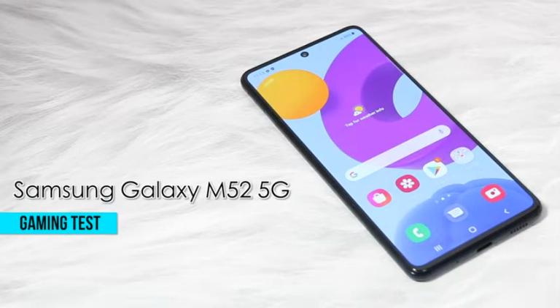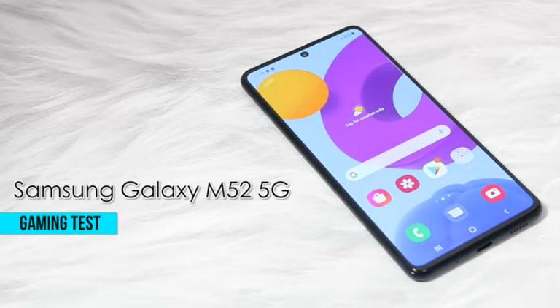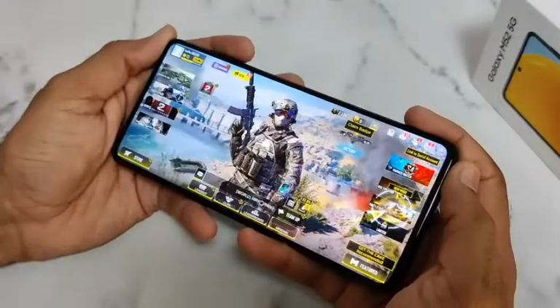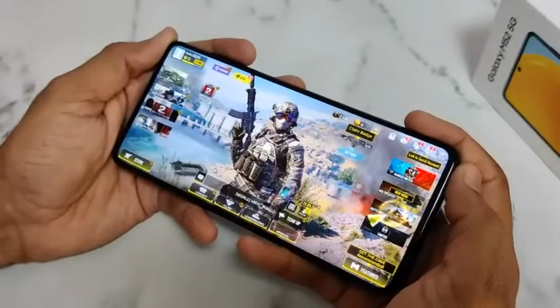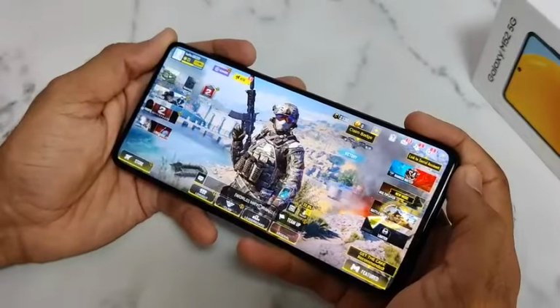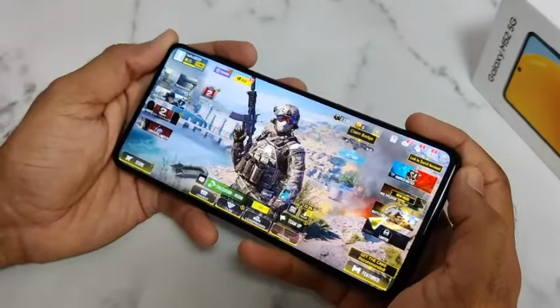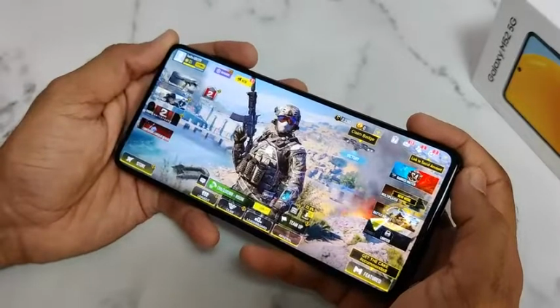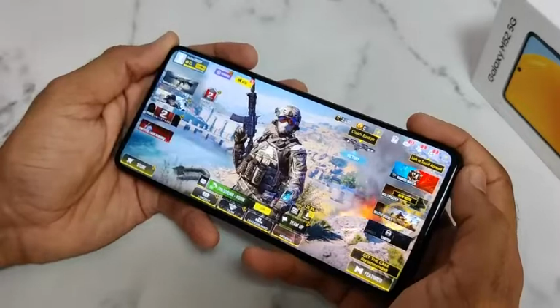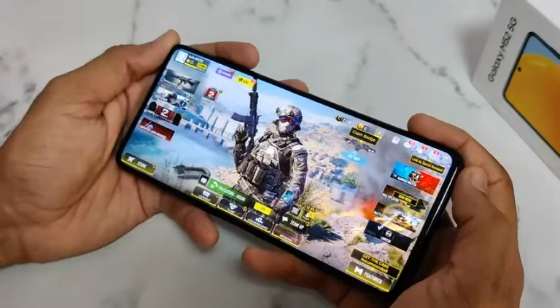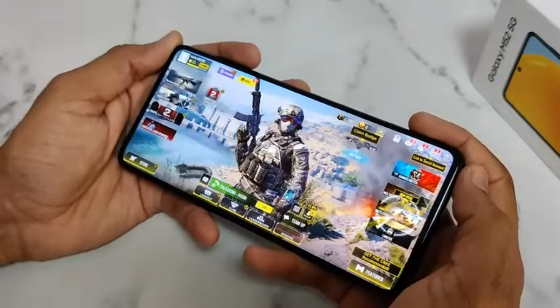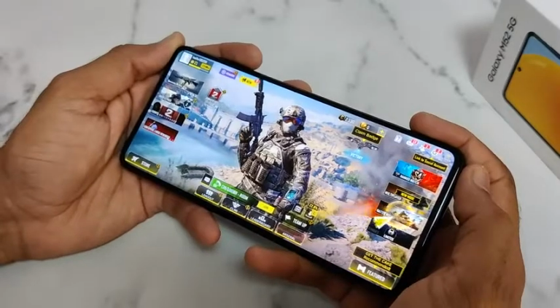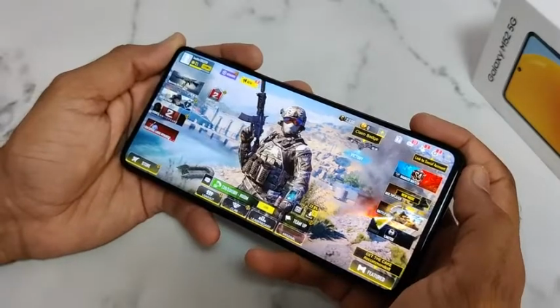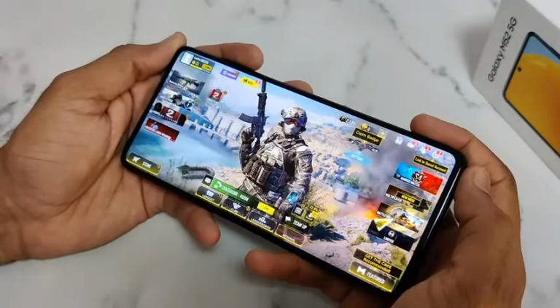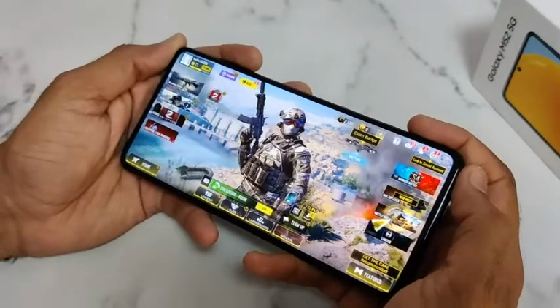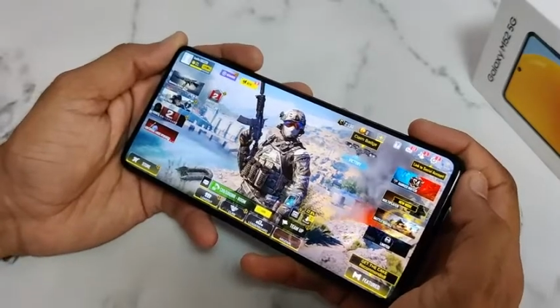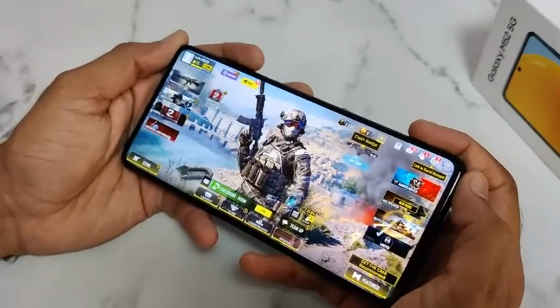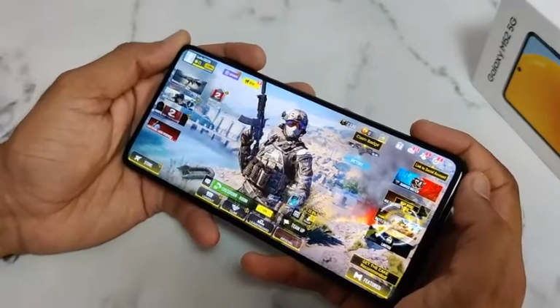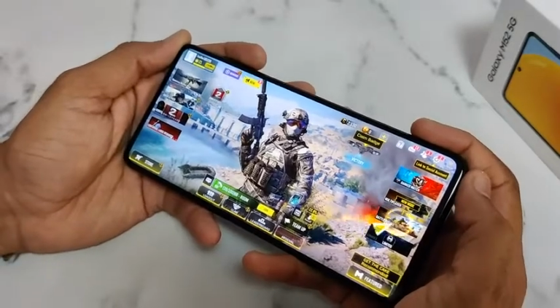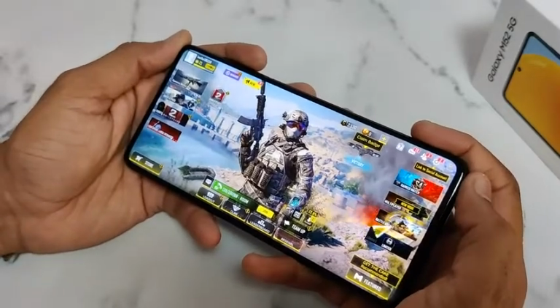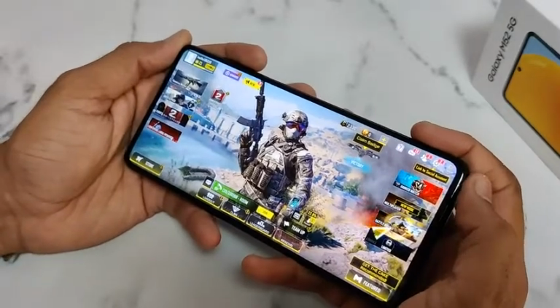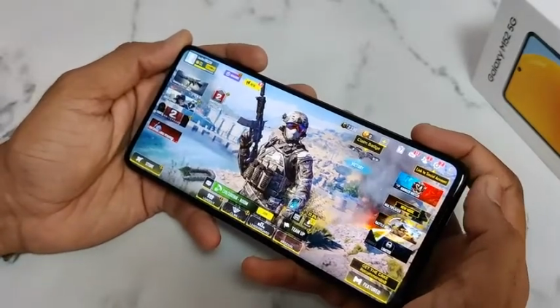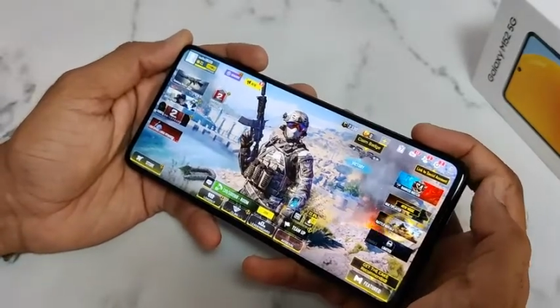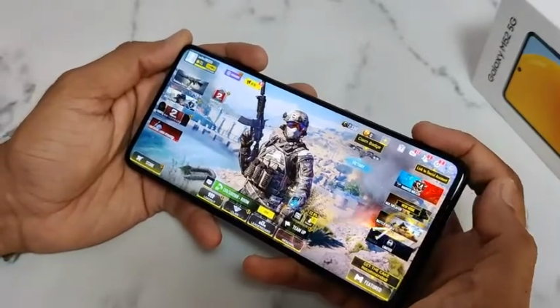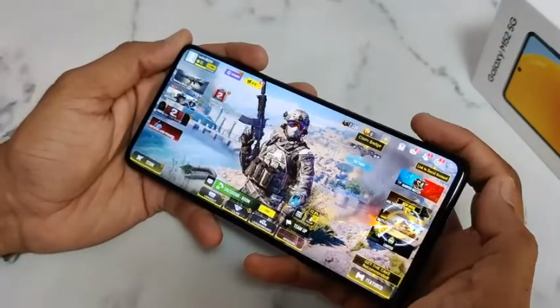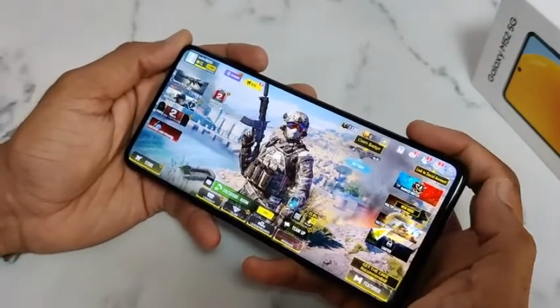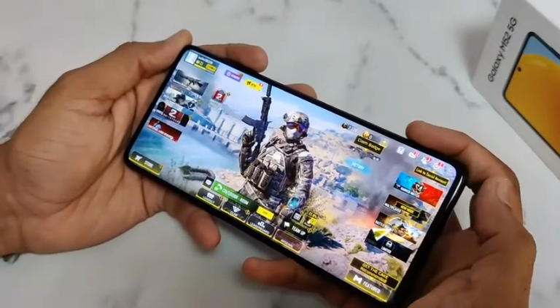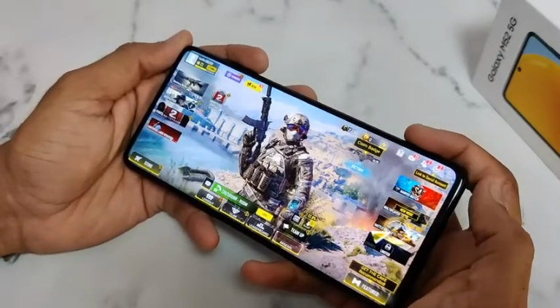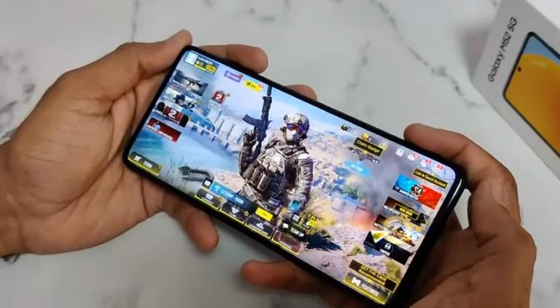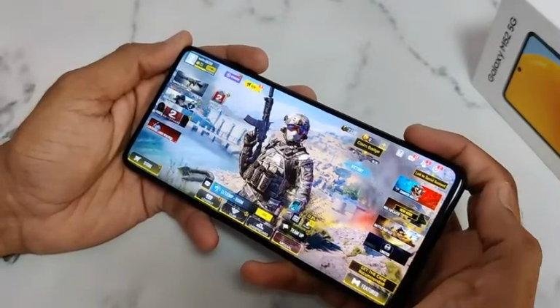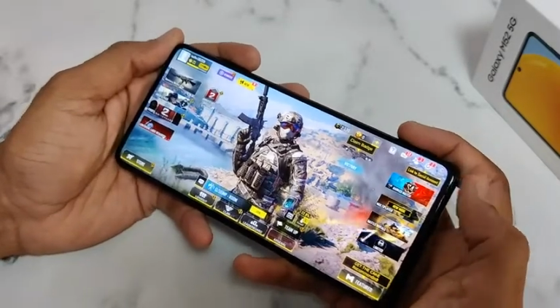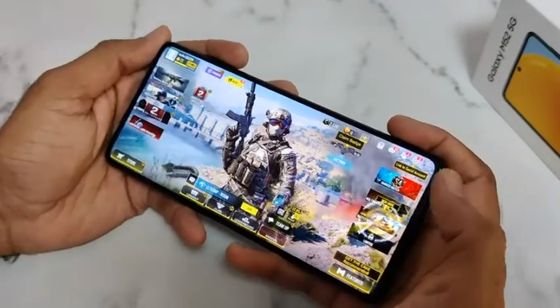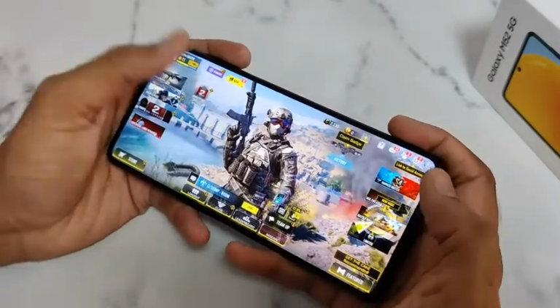Hello friends, in this video I'll show you the gaming performance of the Samsung Galaxy M52 5G.